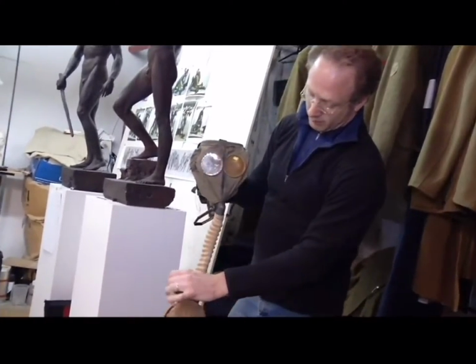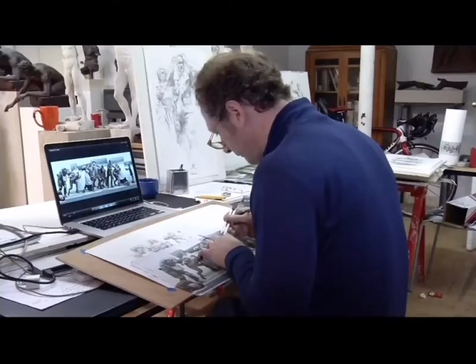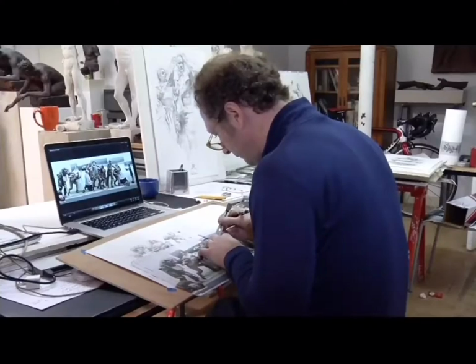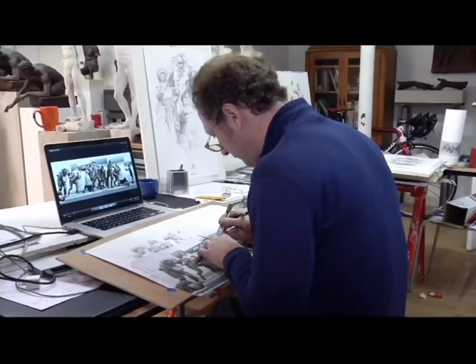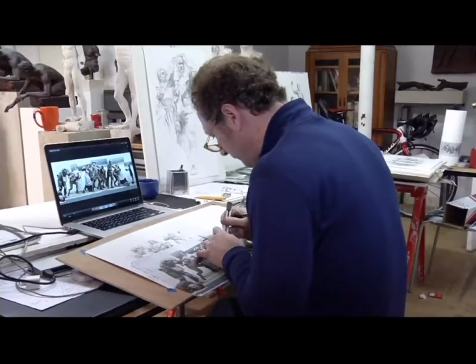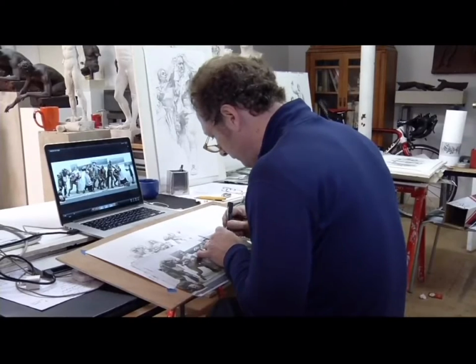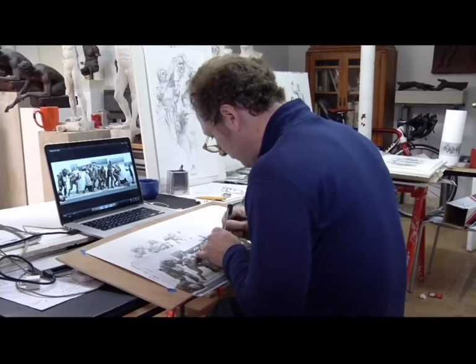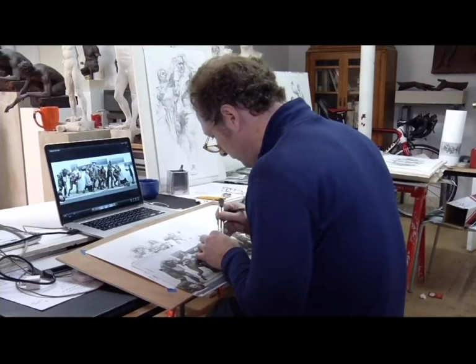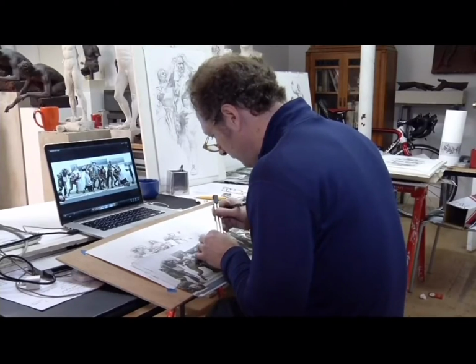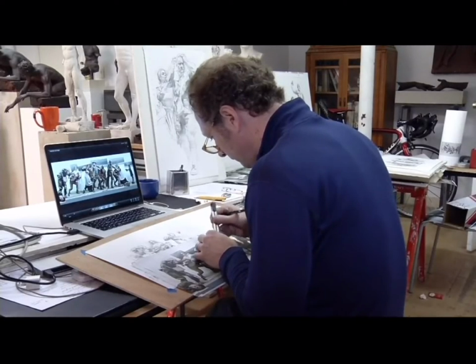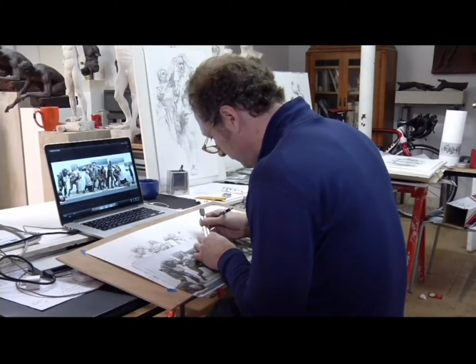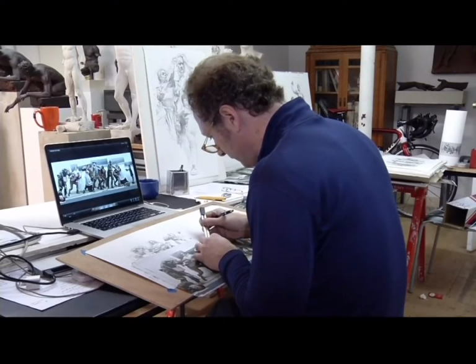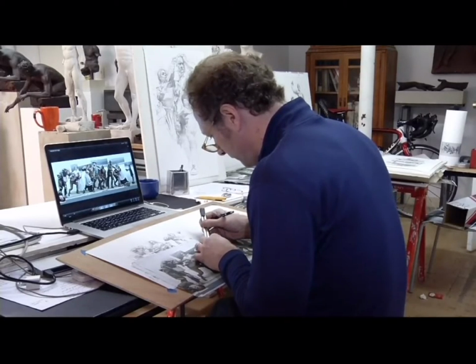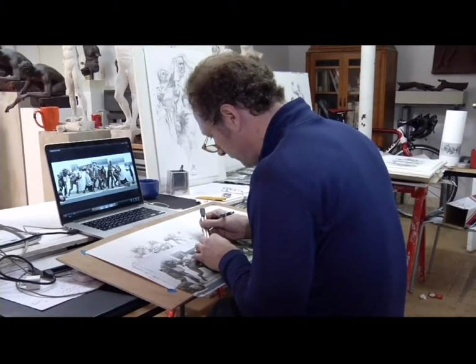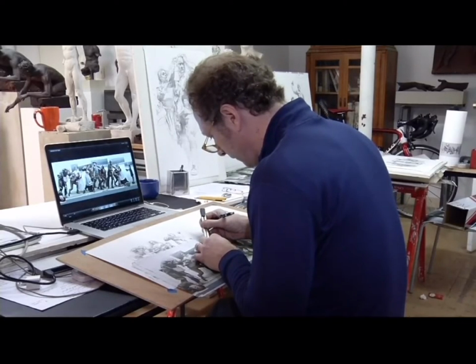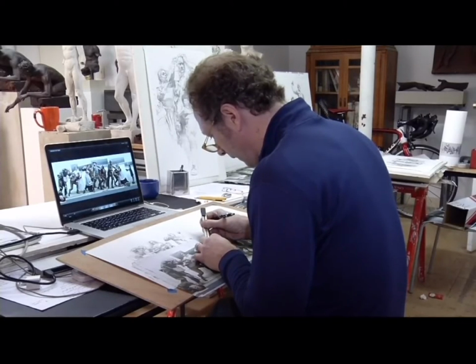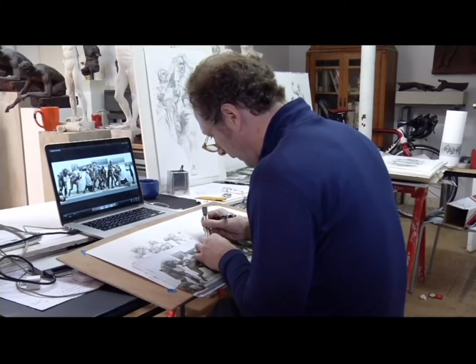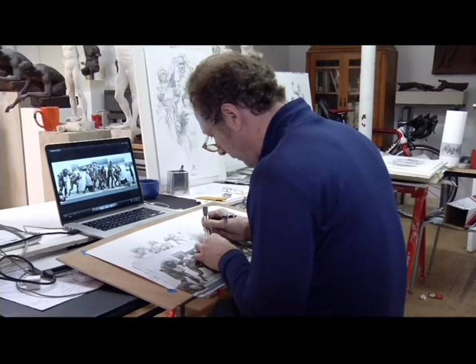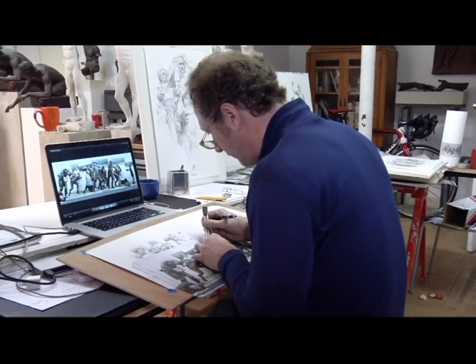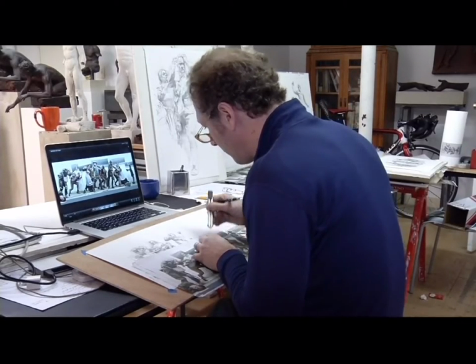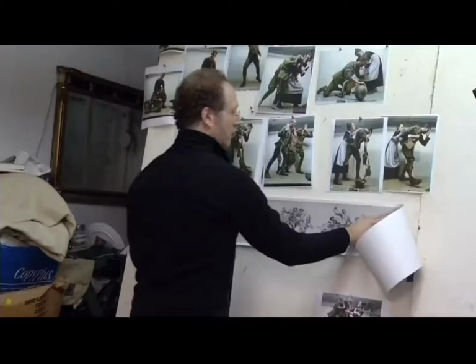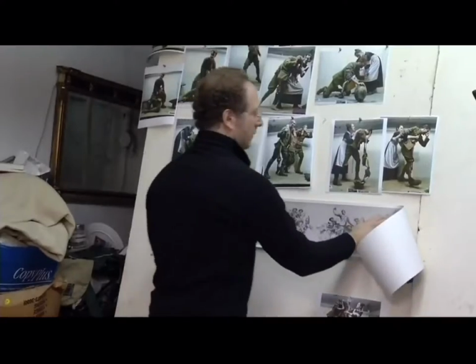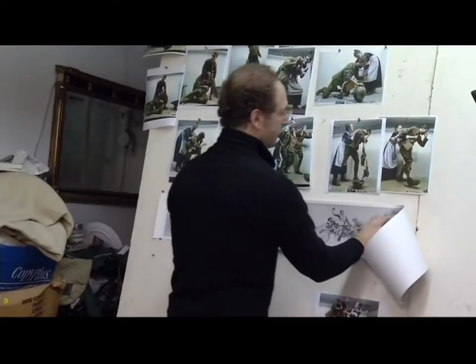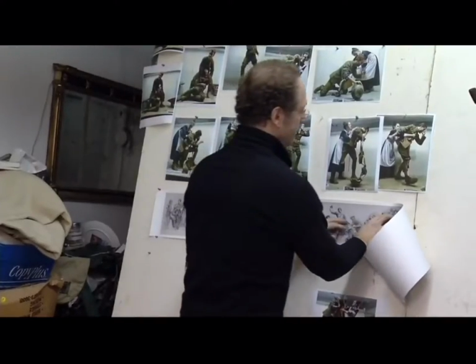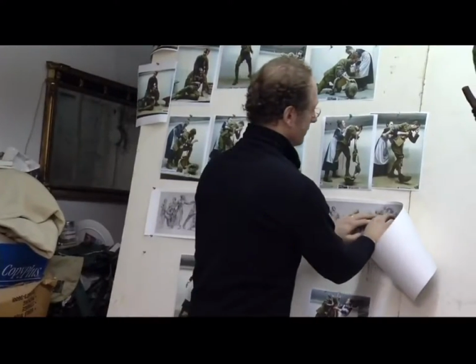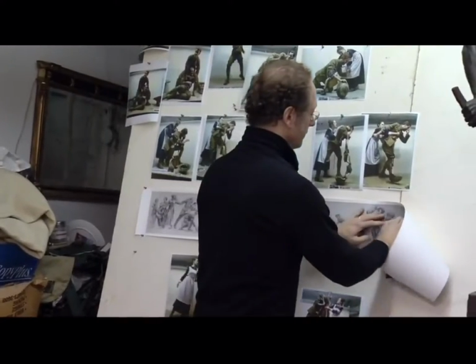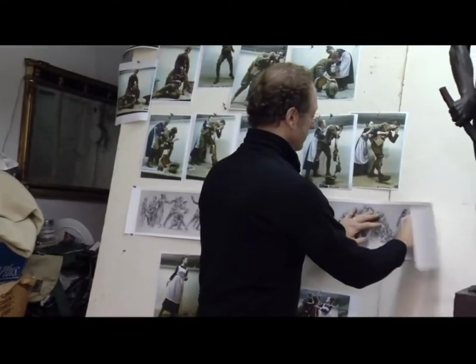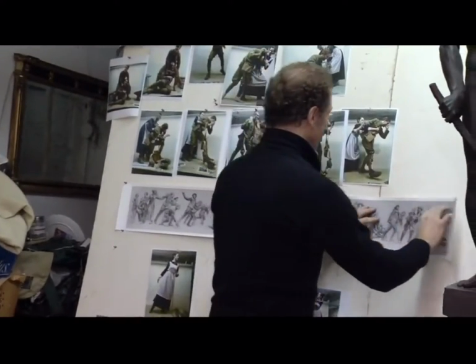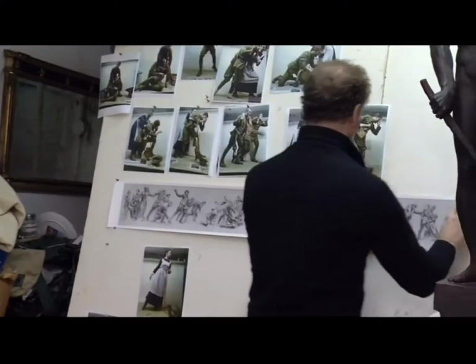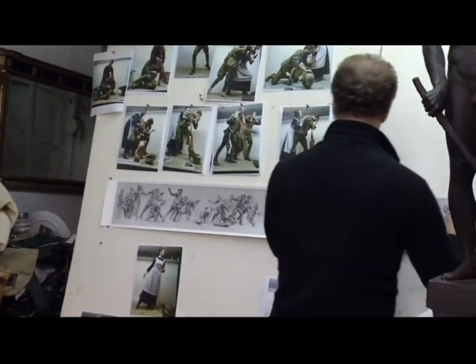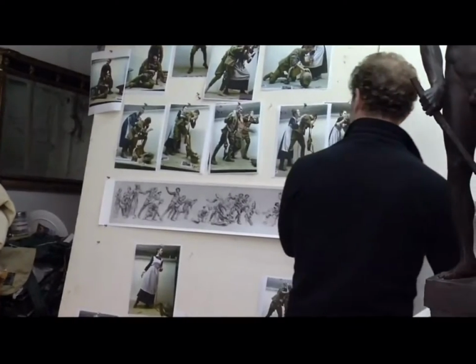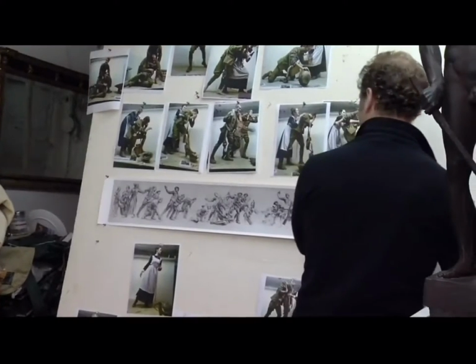Sabin is working on a team selected by the U.S. World War I Centennial Commission to create a giant memorial in Washington, D.C.